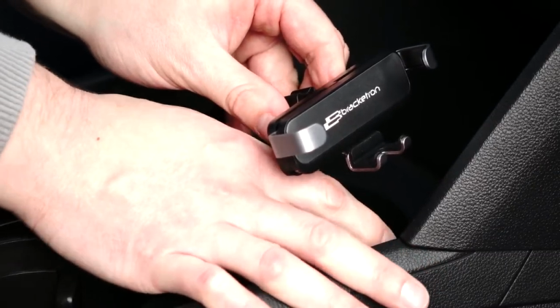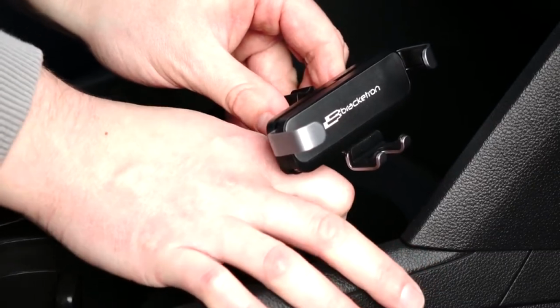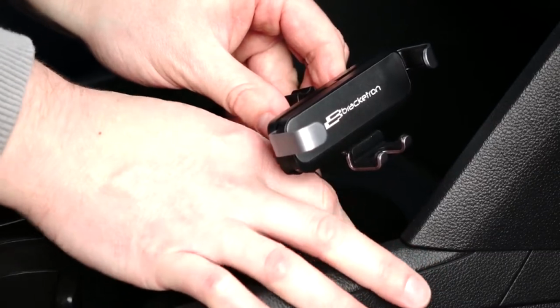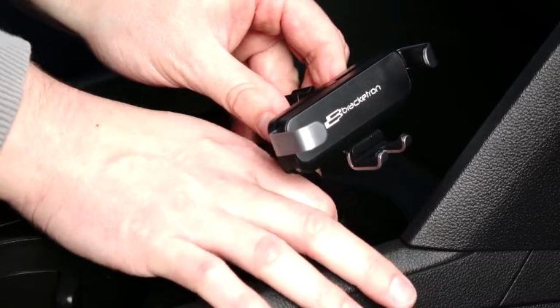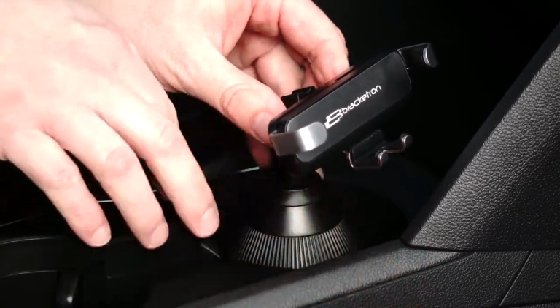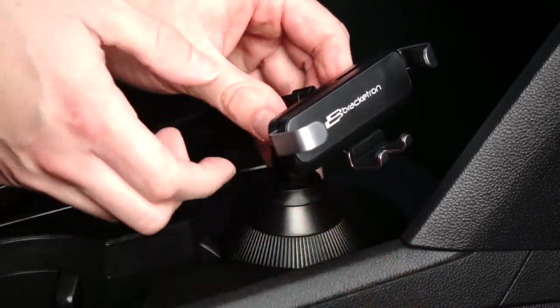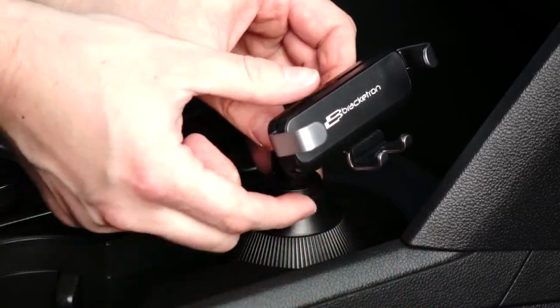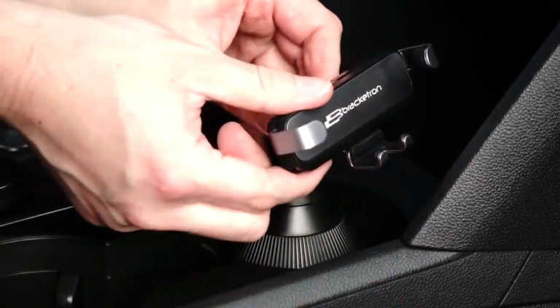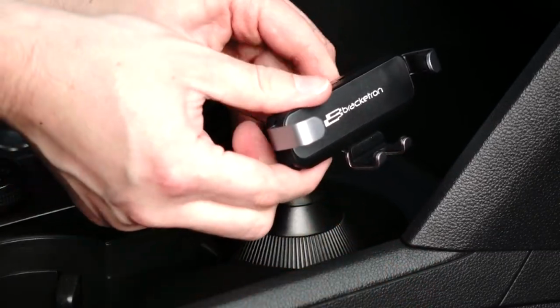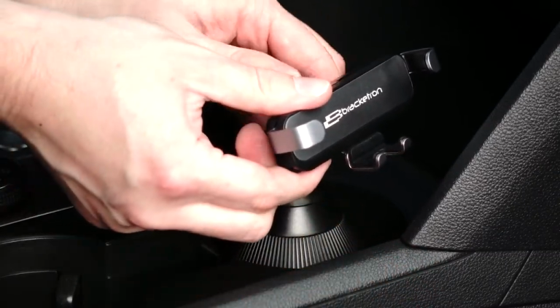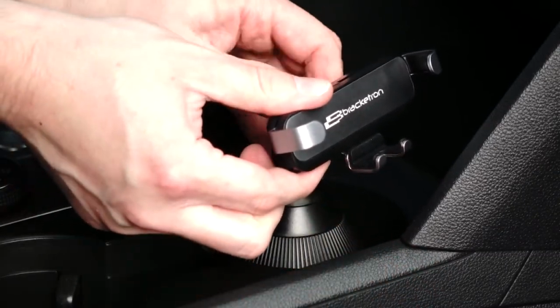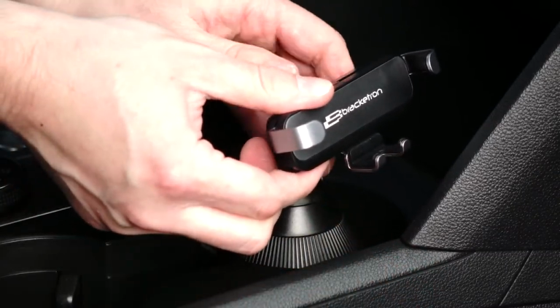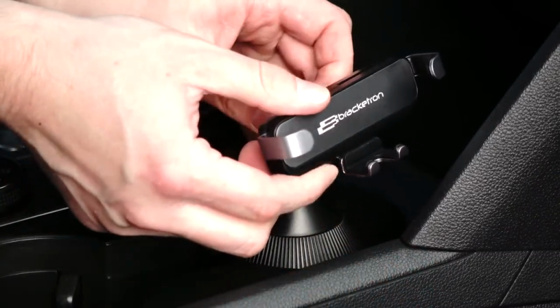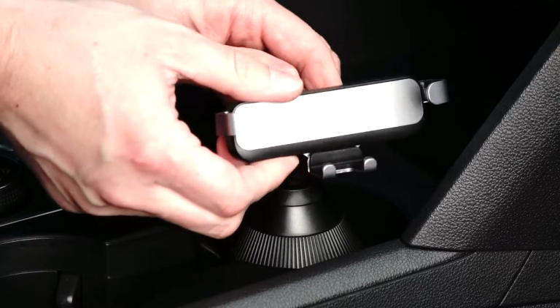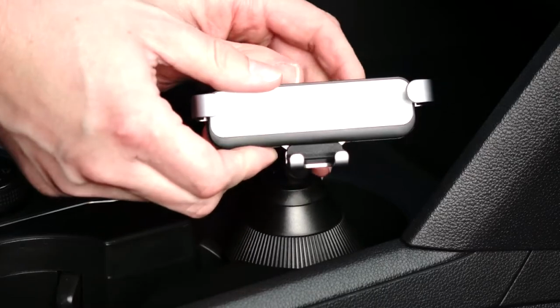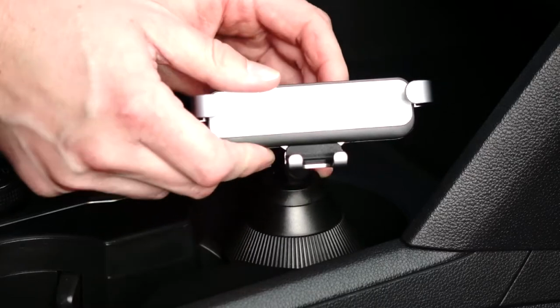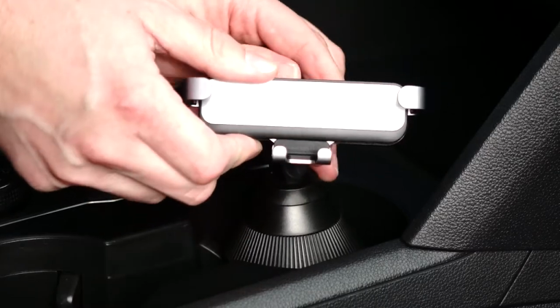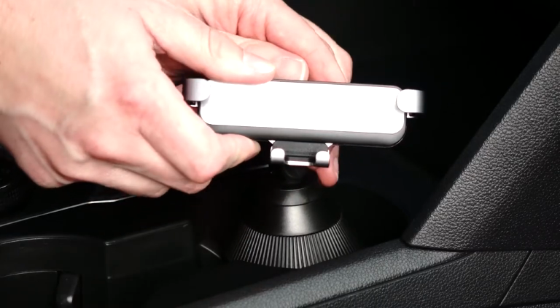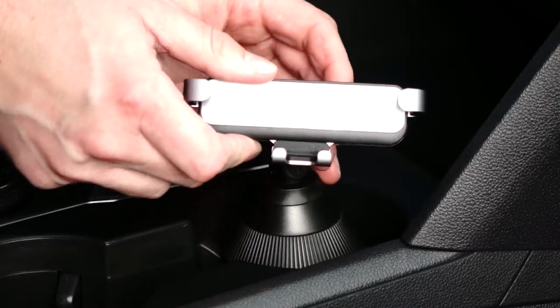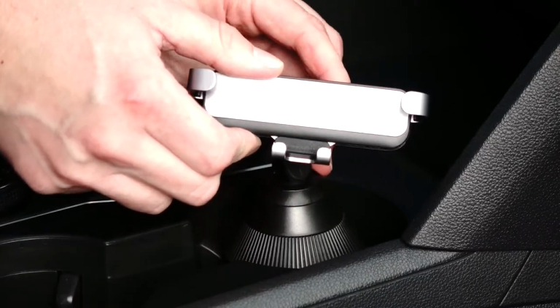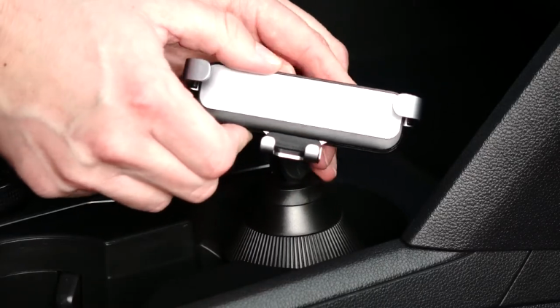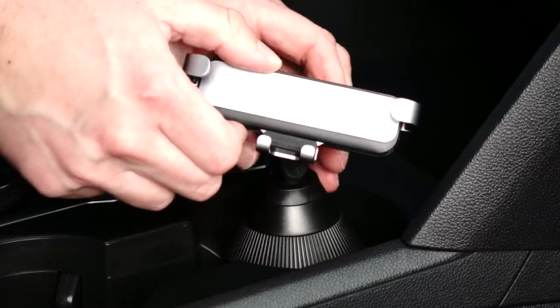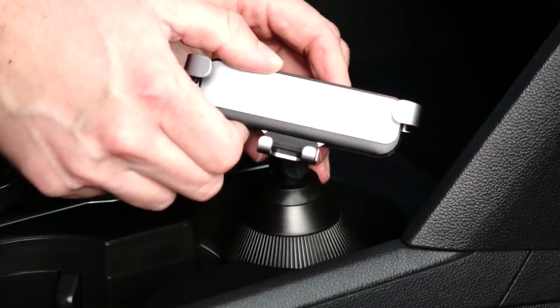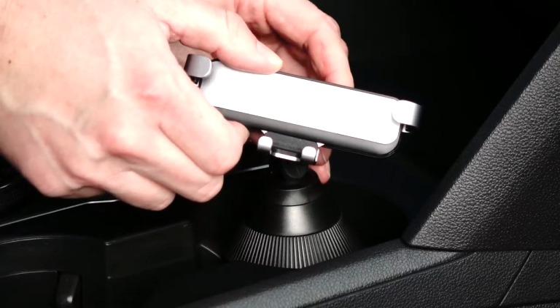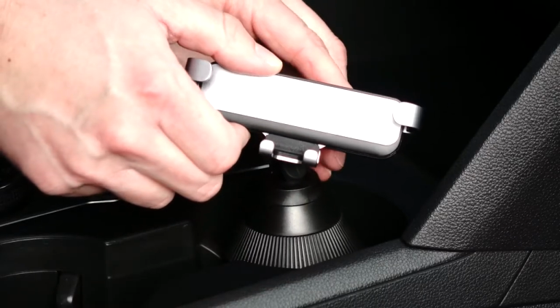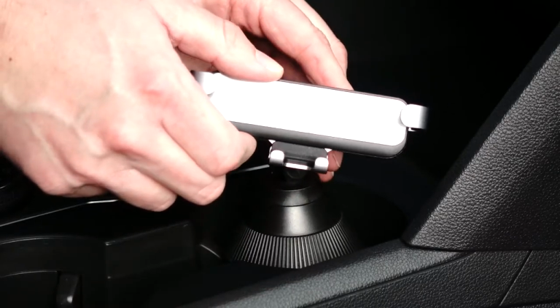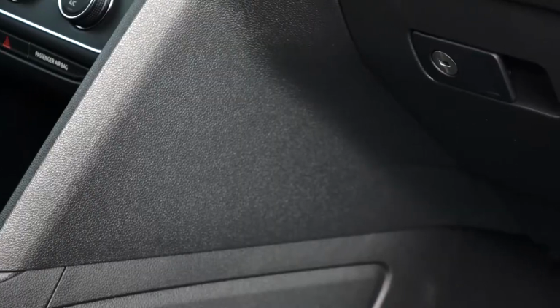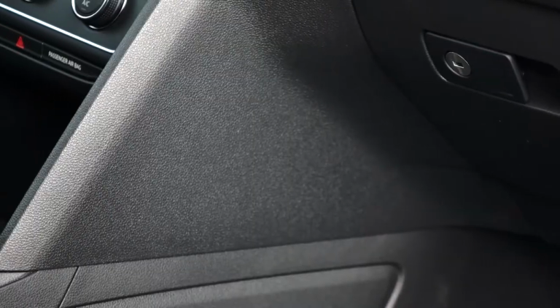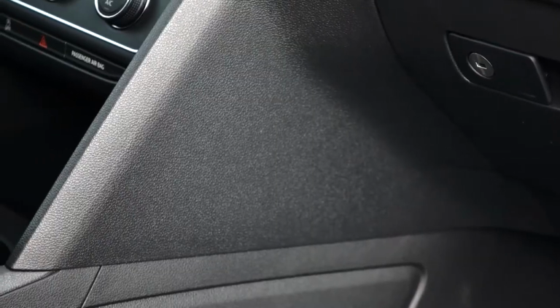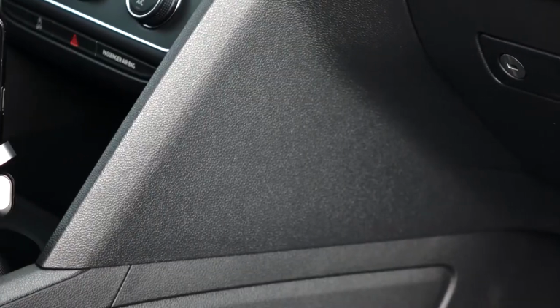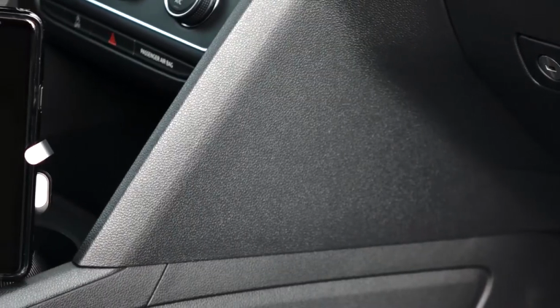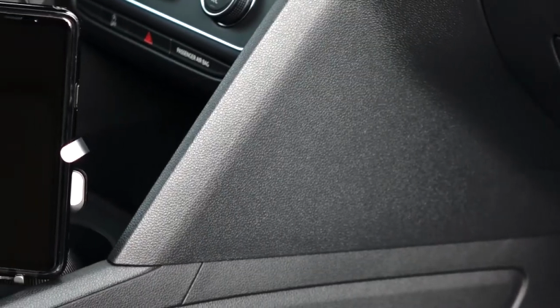Finally, position it to your liking, place your phone into the mount, and fully tighten the locking collar. Your AutoGrip cupholder mount is ready to go.